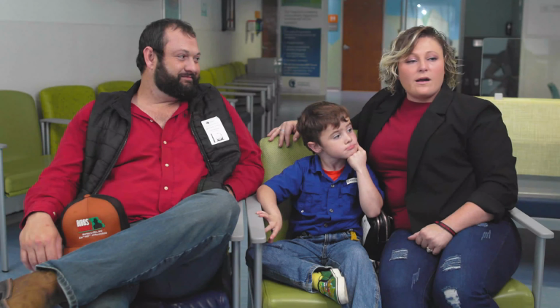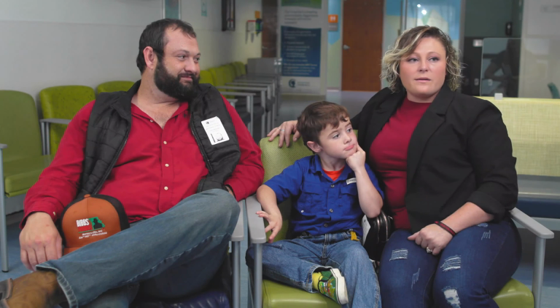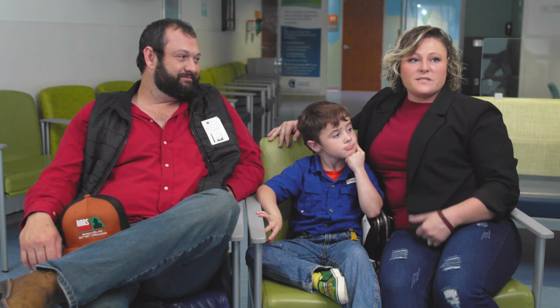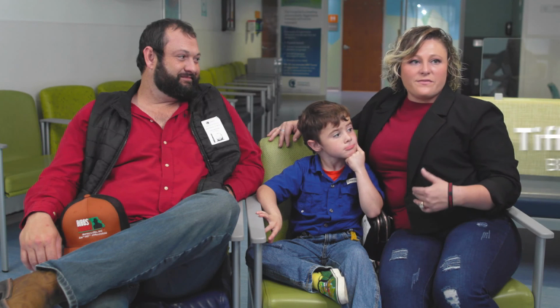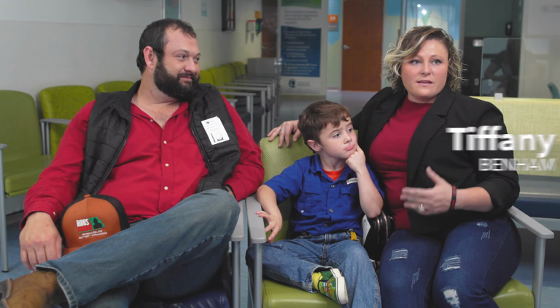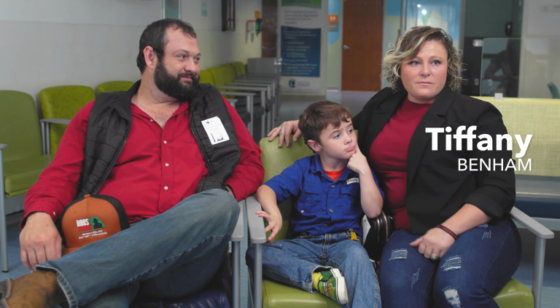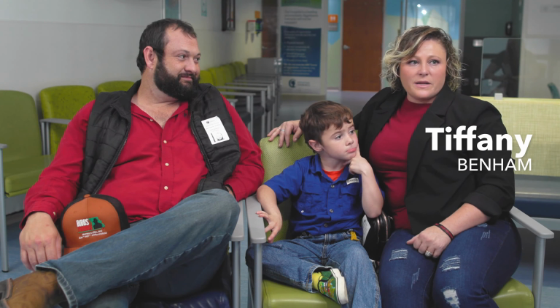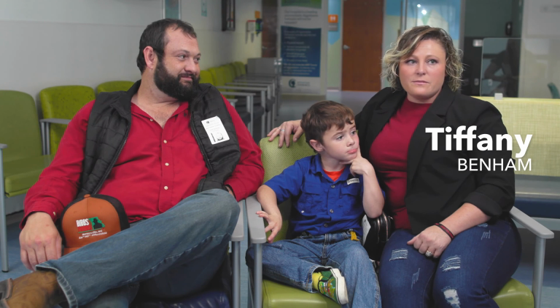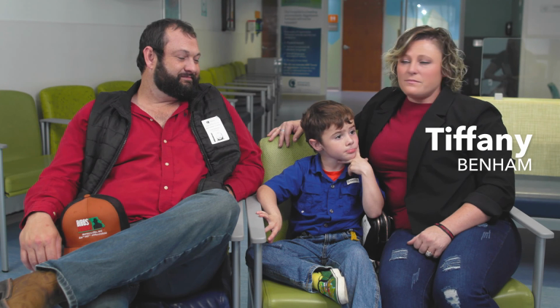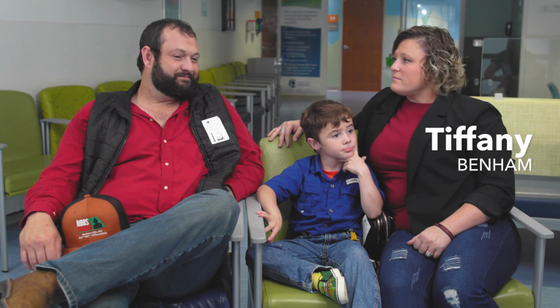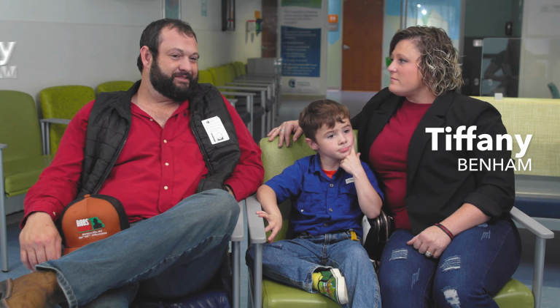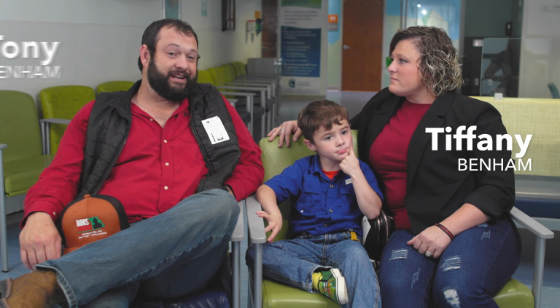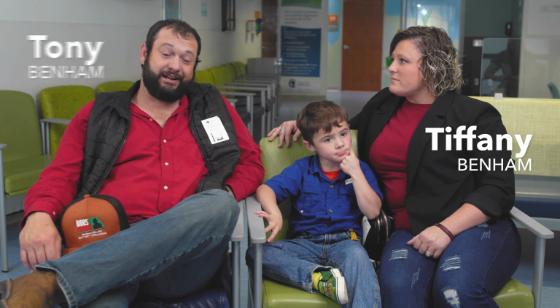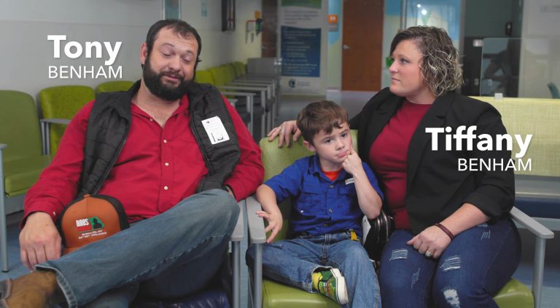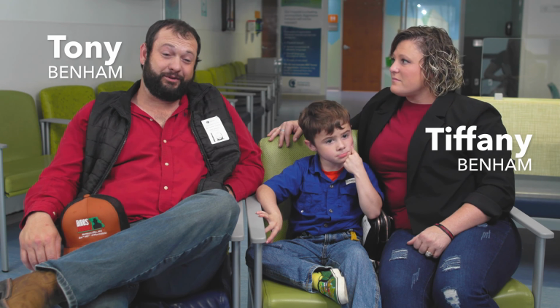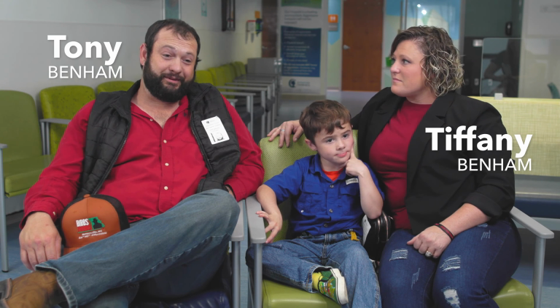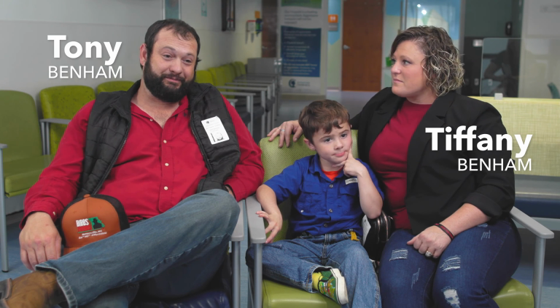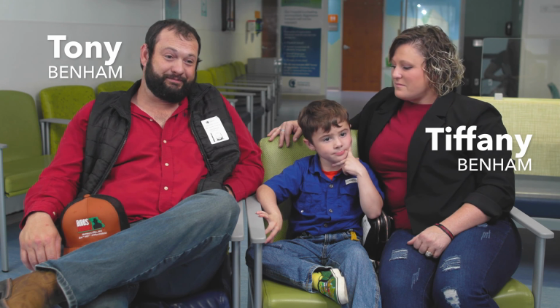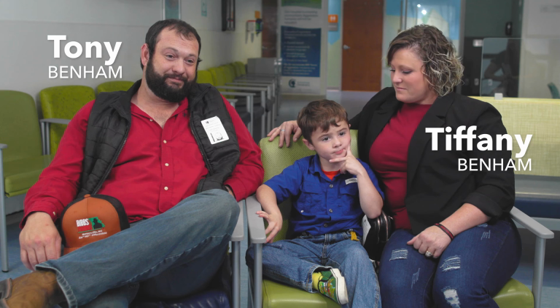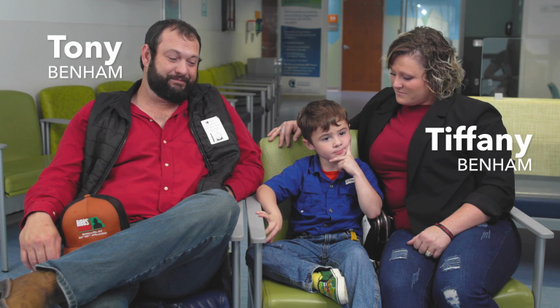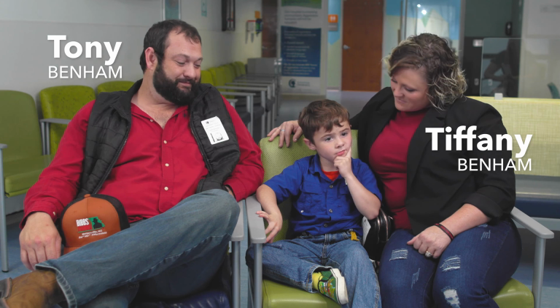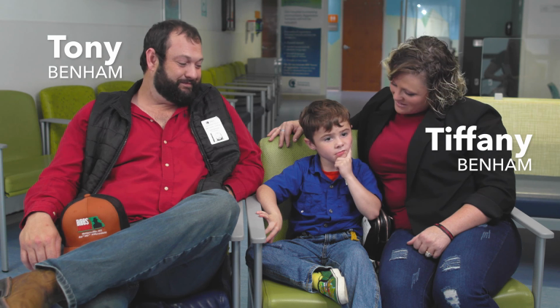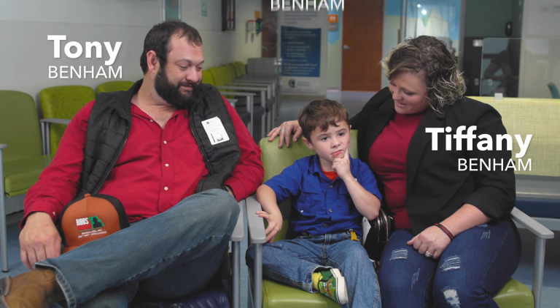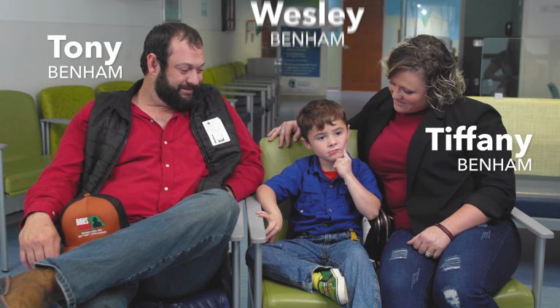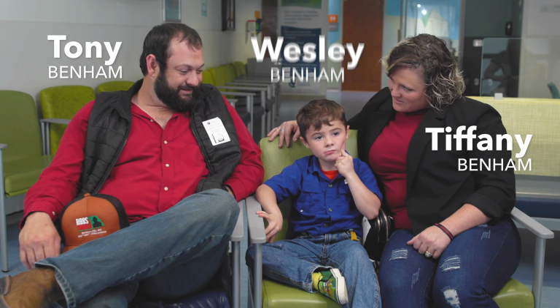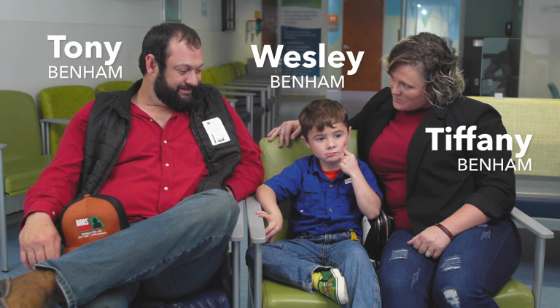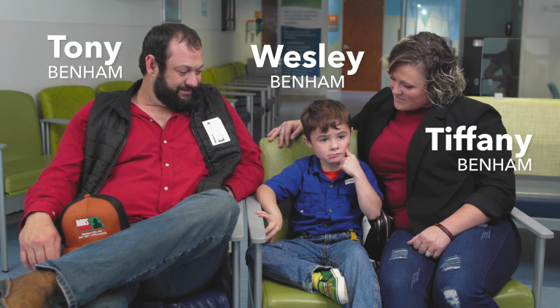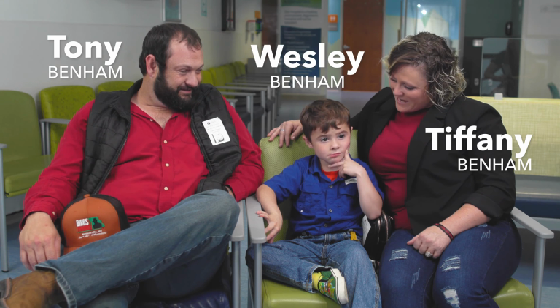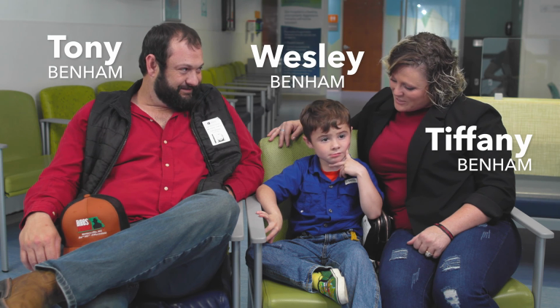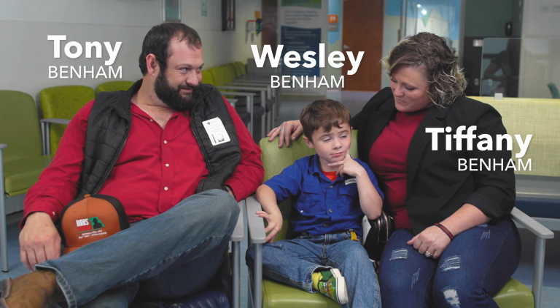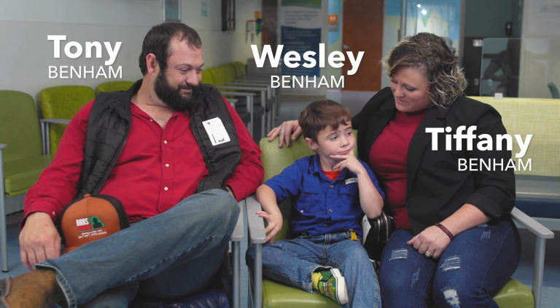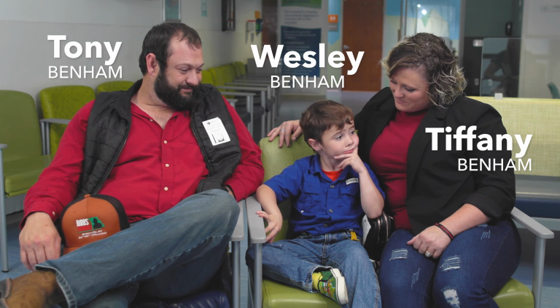I'm Tiffany Benham. I'm Tony Benham. And this is Wesley Cash Benham.